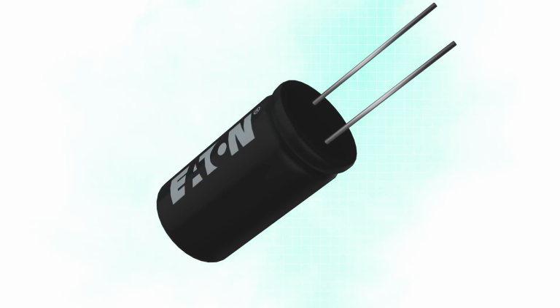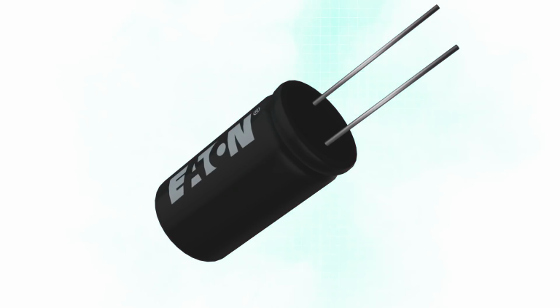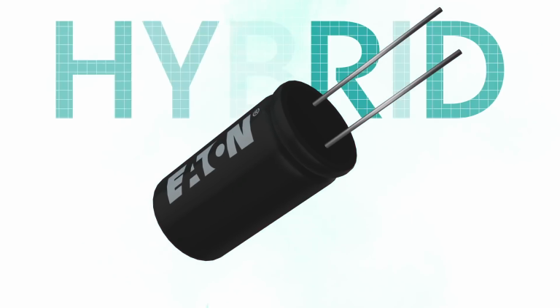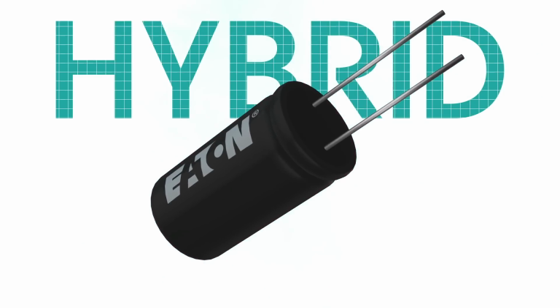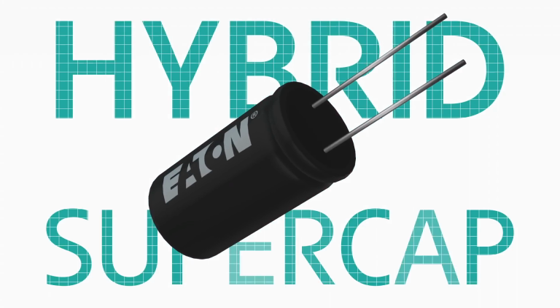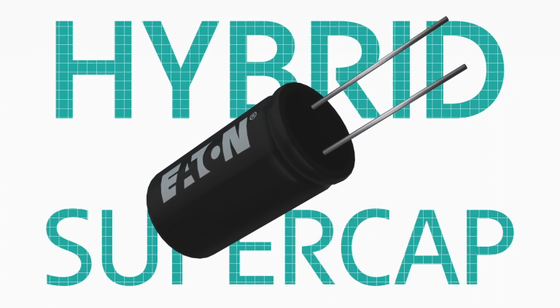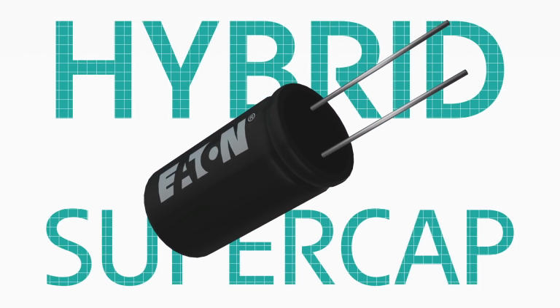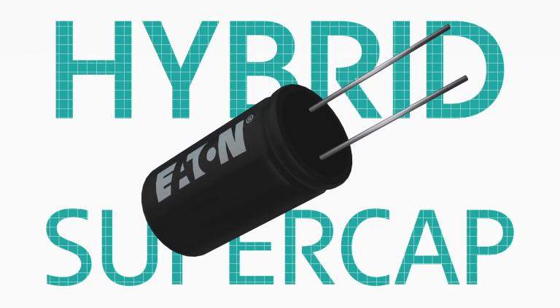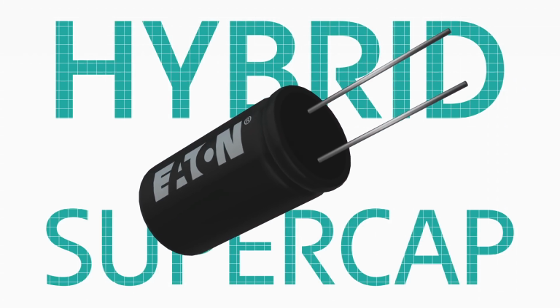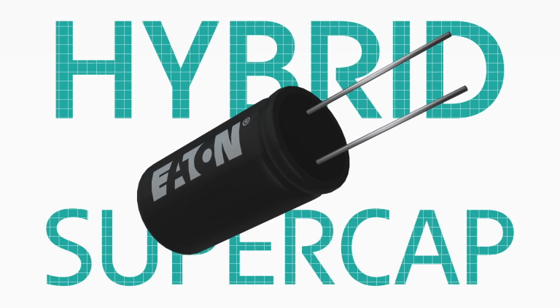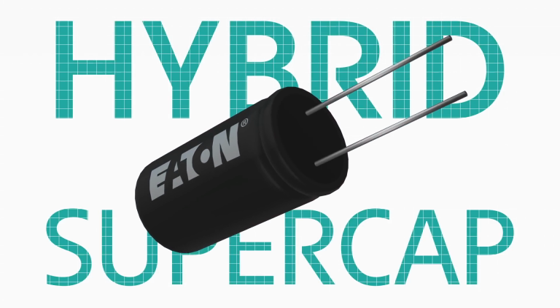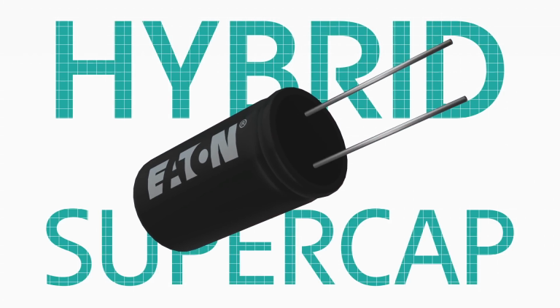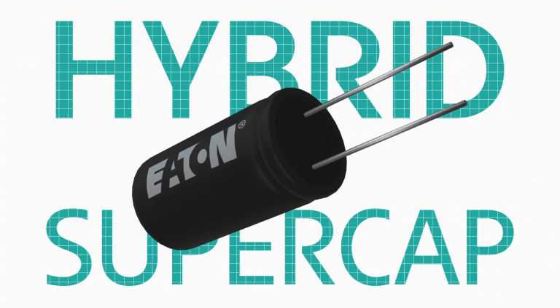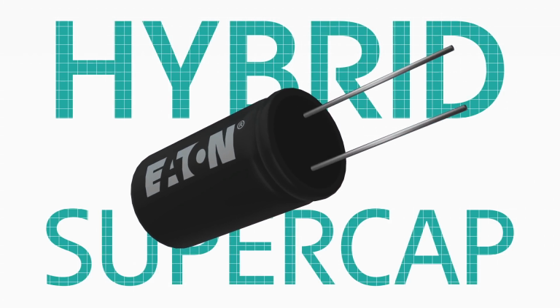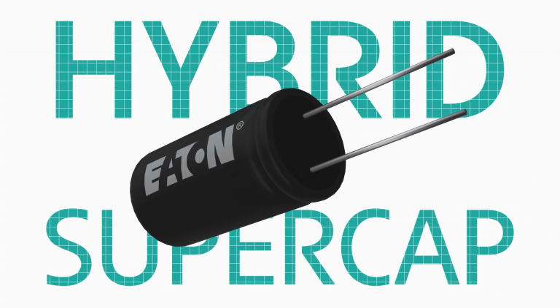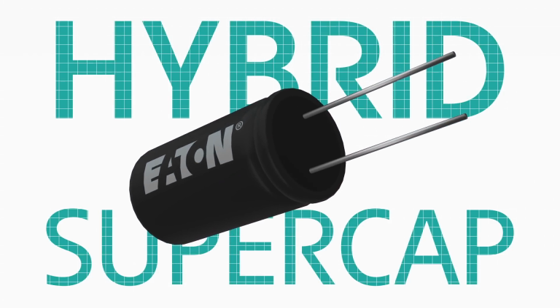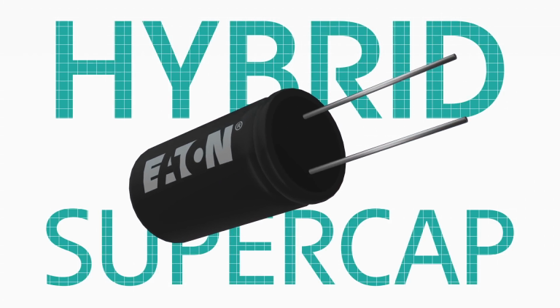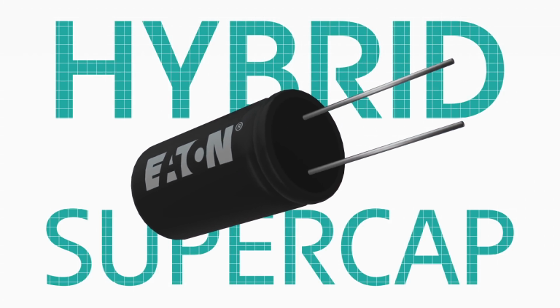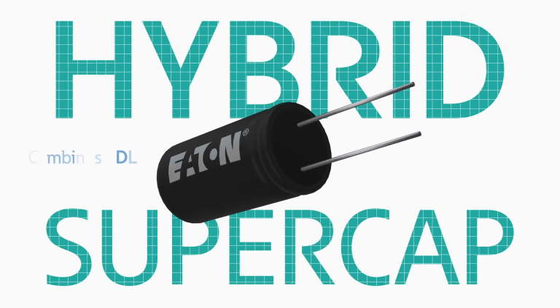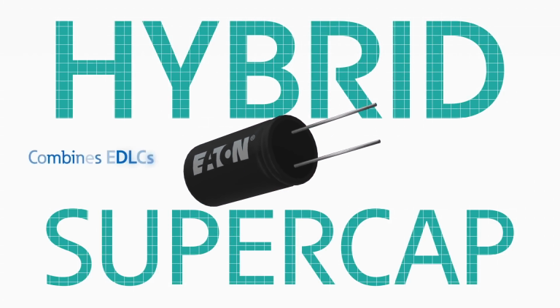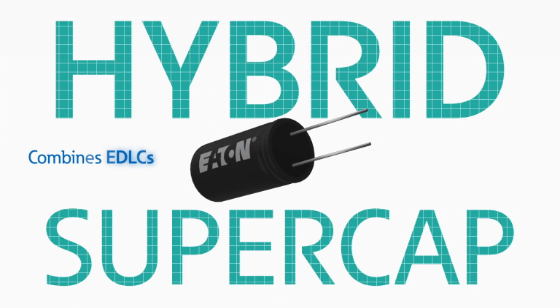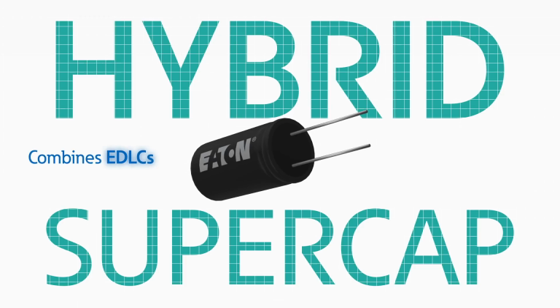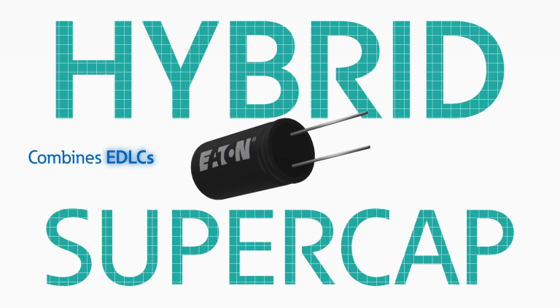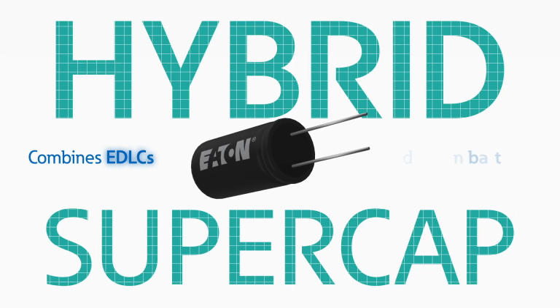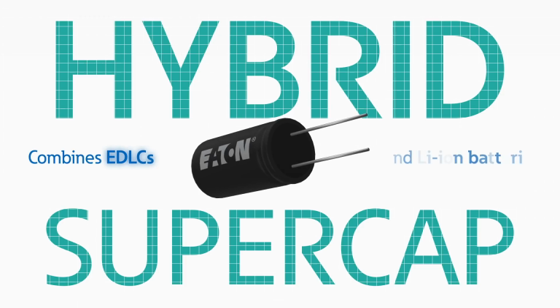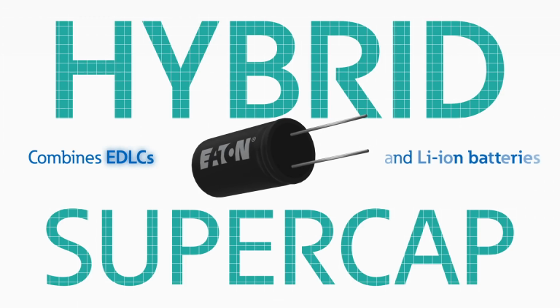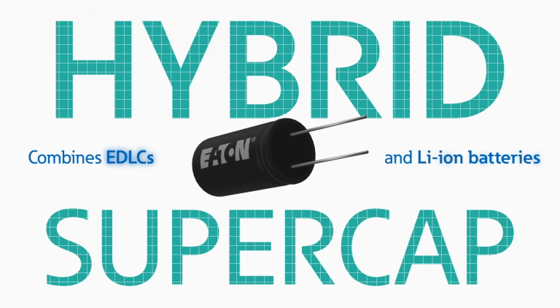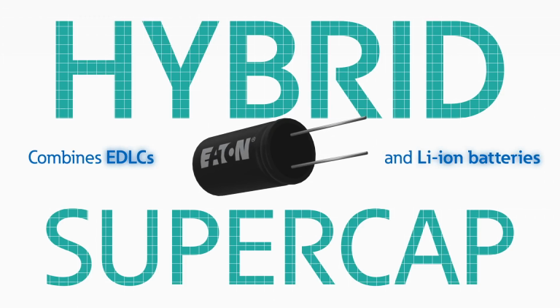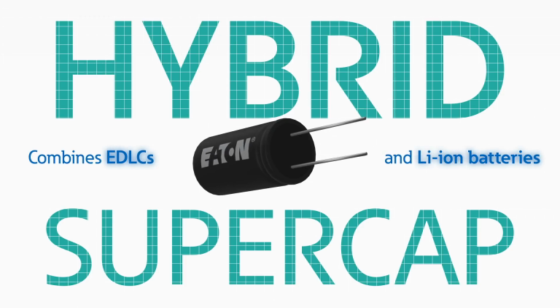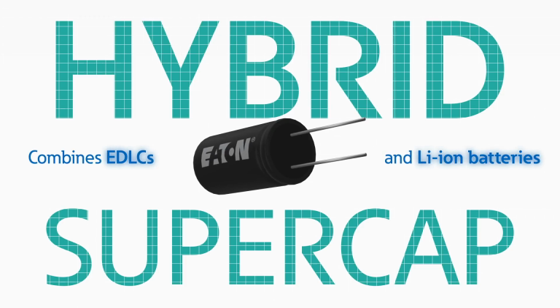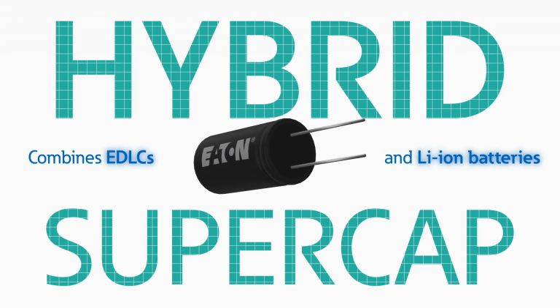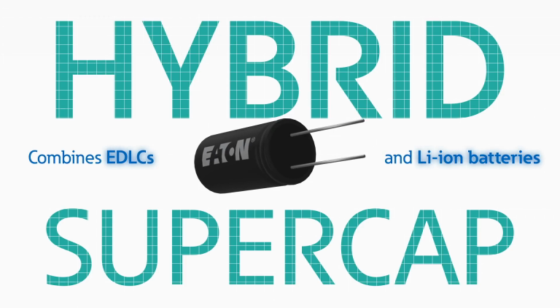Eaton's hybrid supercapacitors use proprietary materials and processing to combine the advantages of EDLCs and lithium-ion batteries.